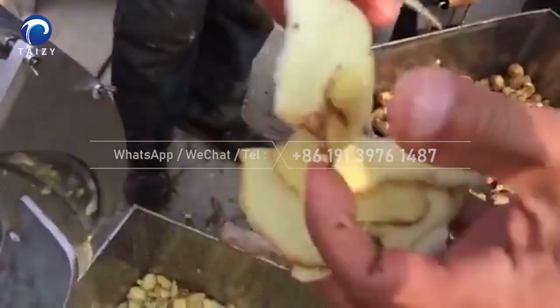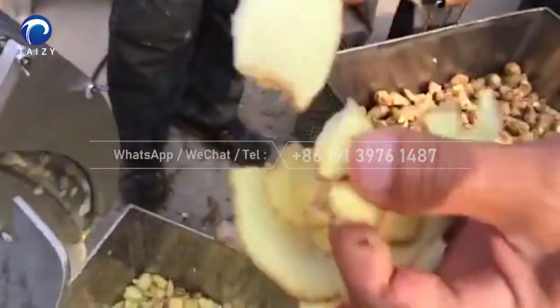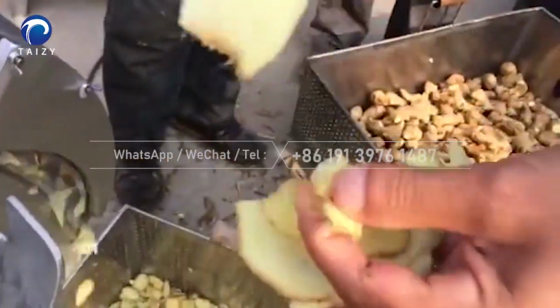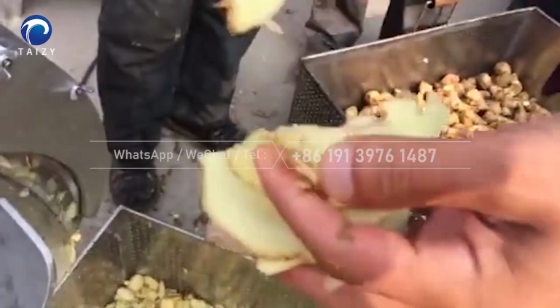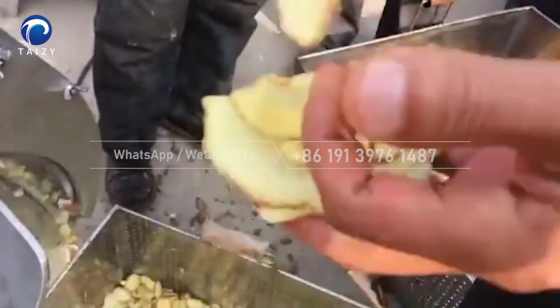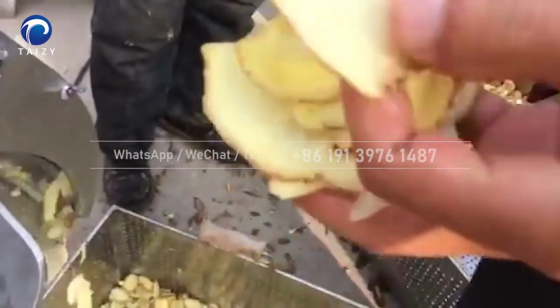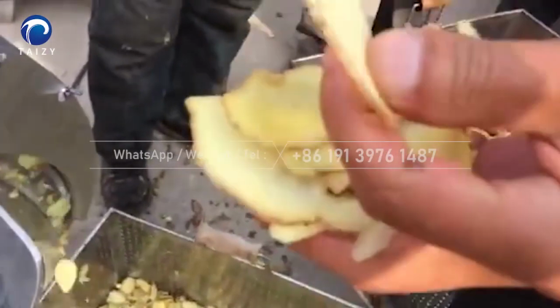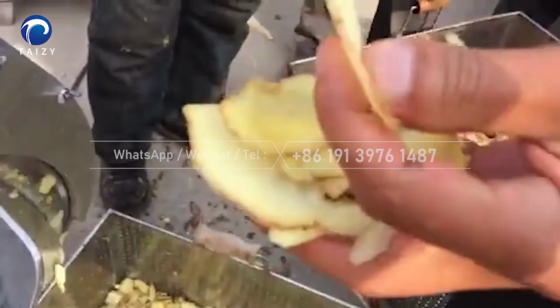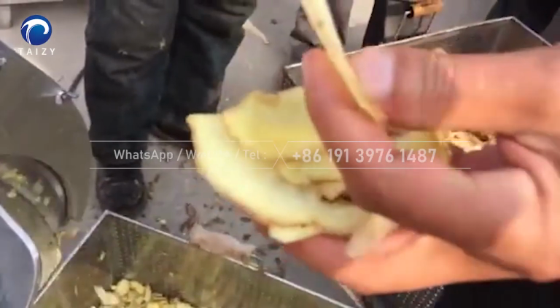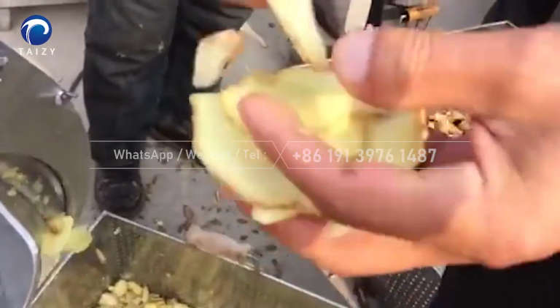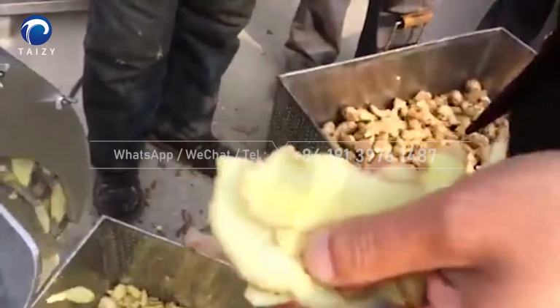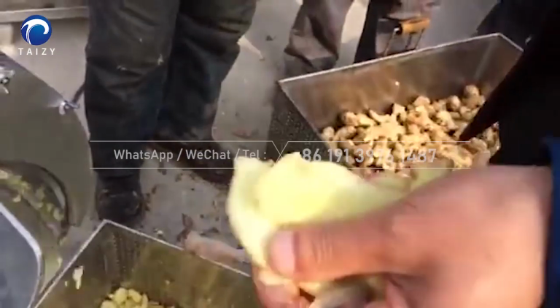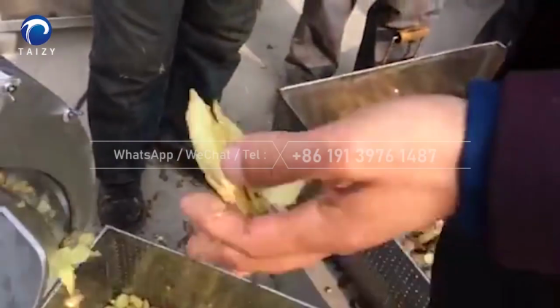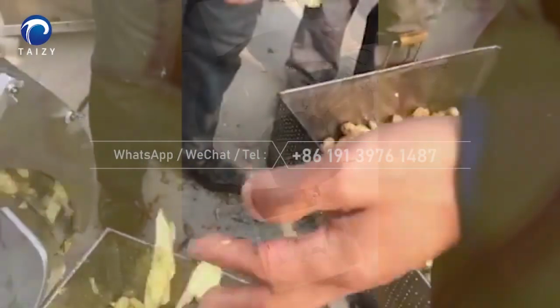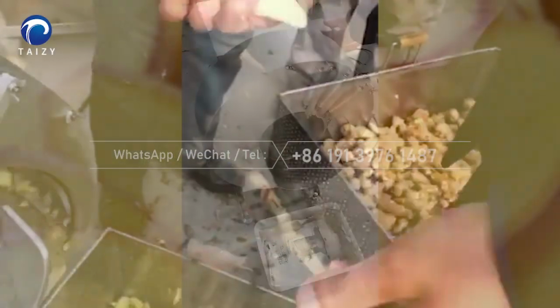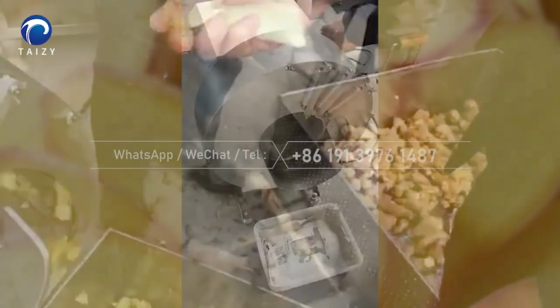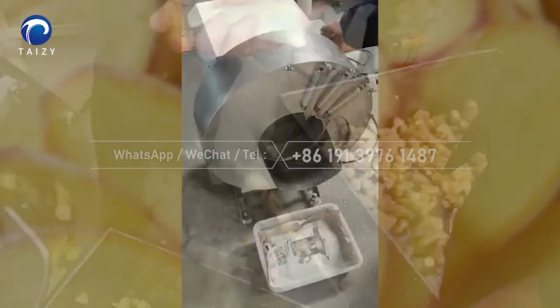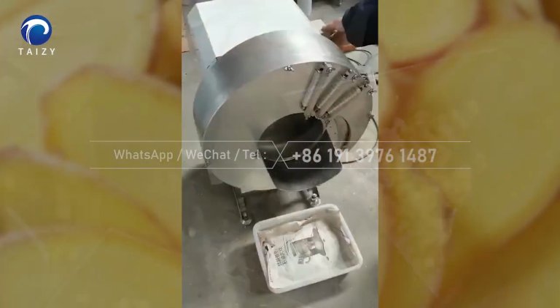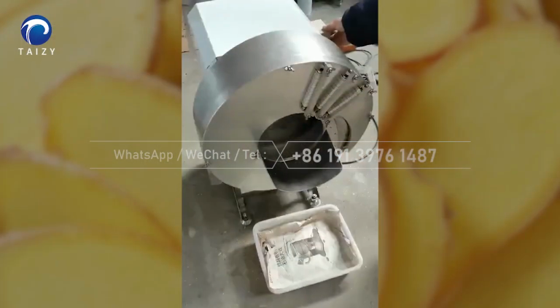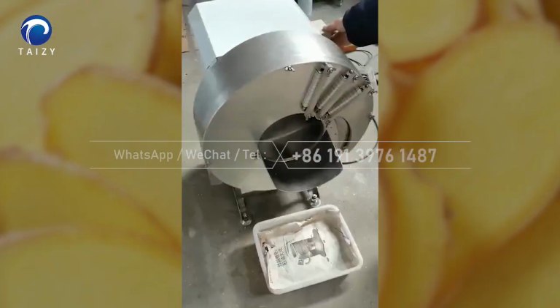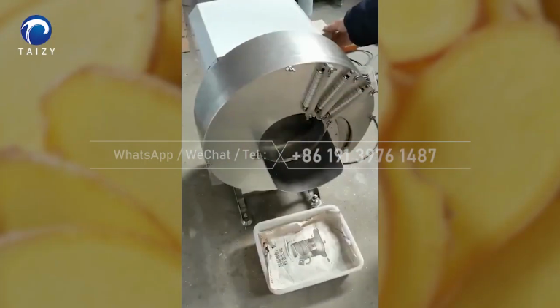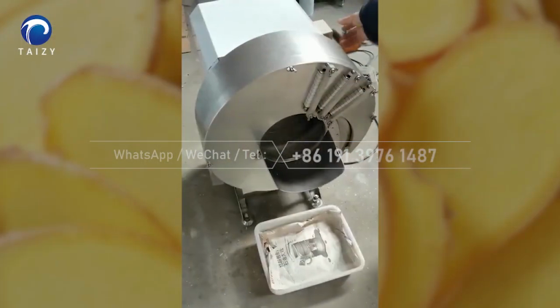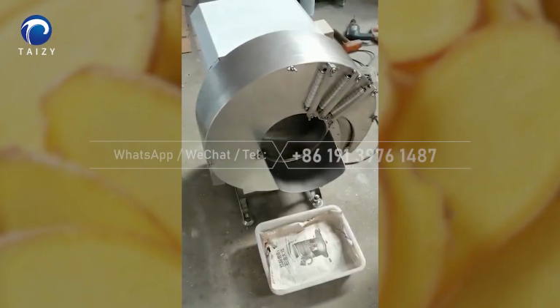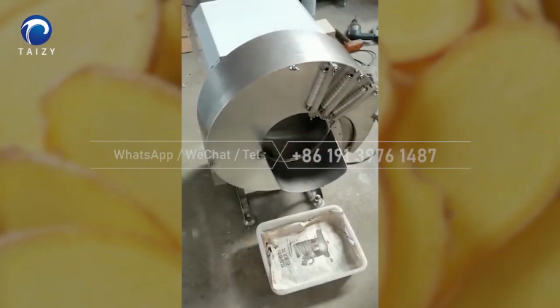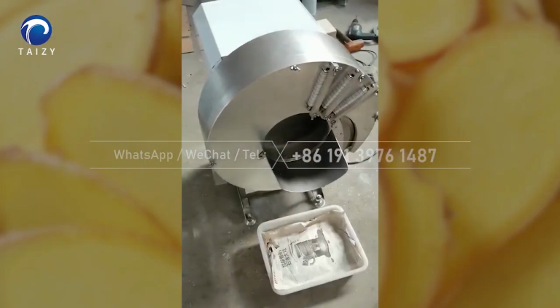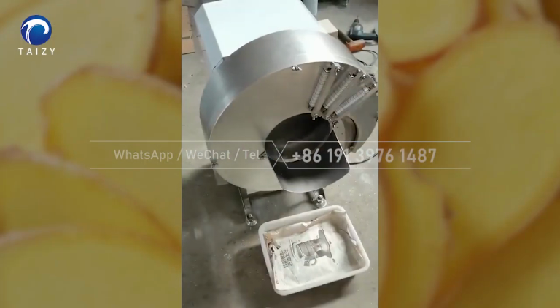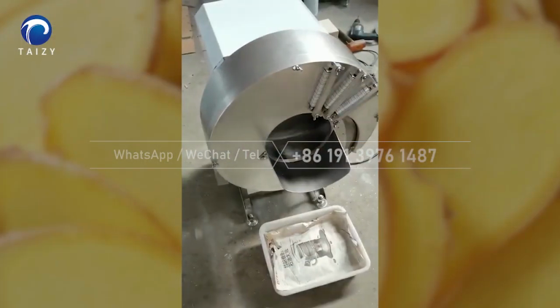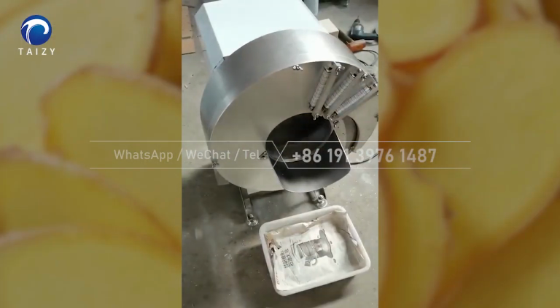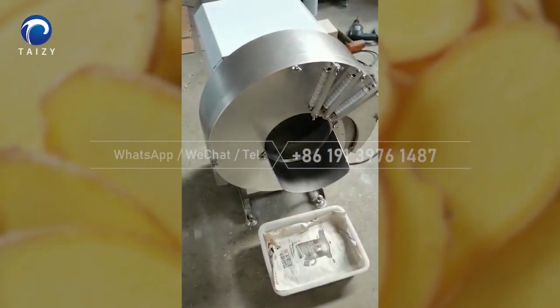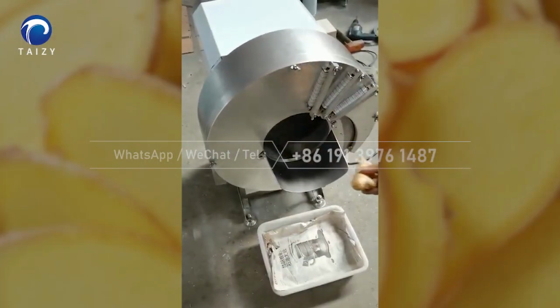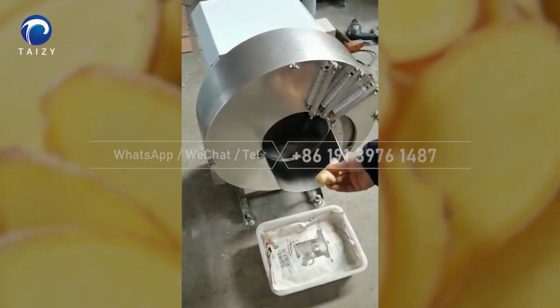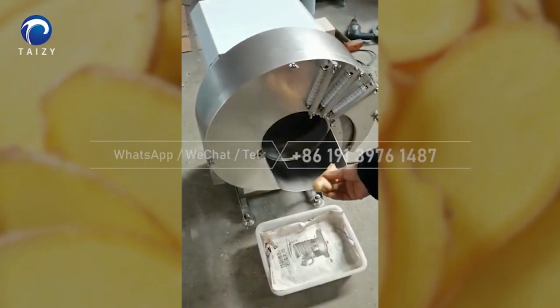What are you doing here? You're going to go to the right side. I'm going to open the mushrooms and get them ready. I'm ready to go to the final test.